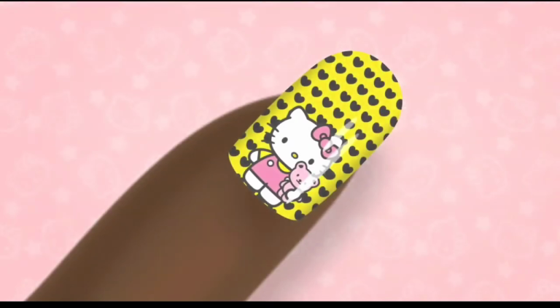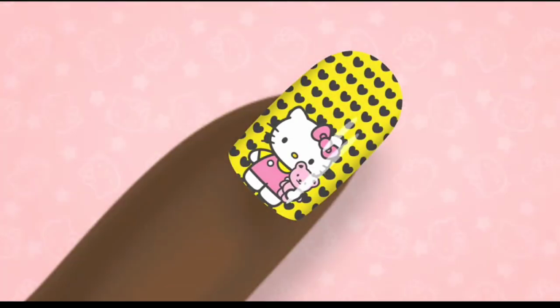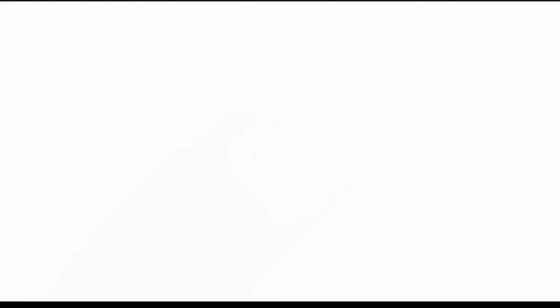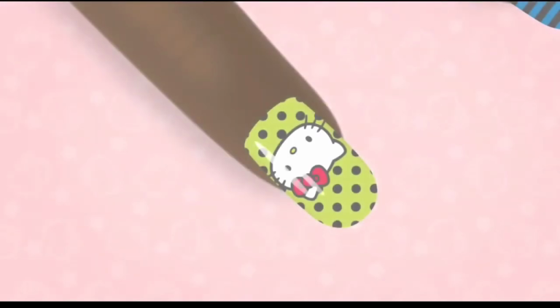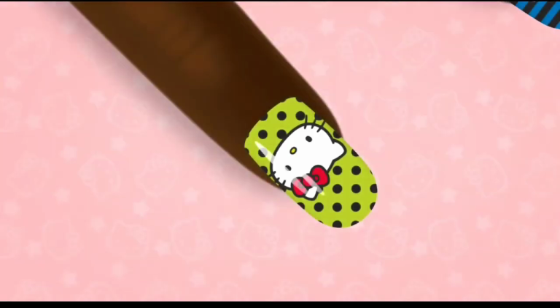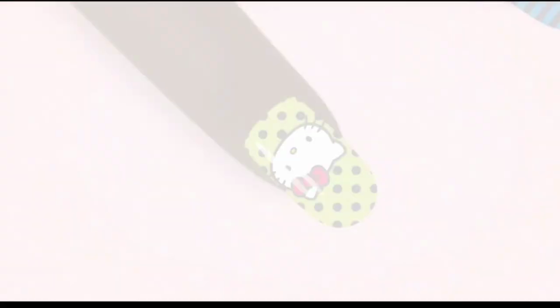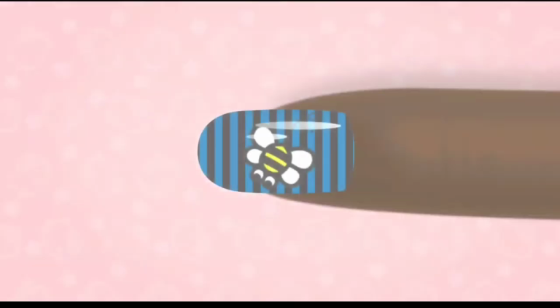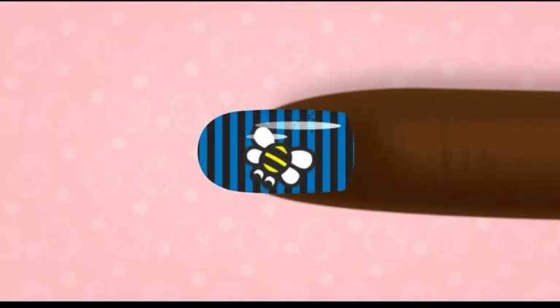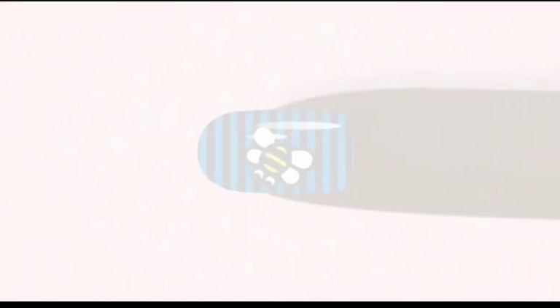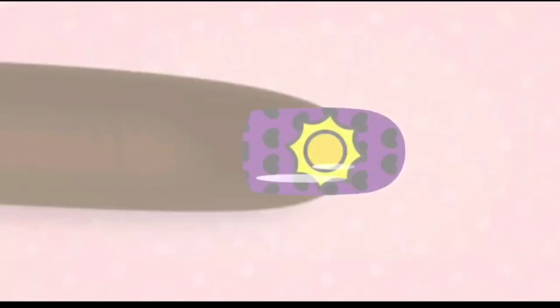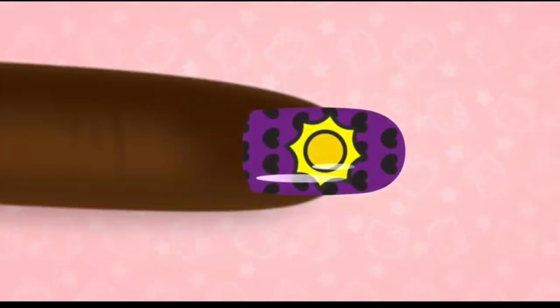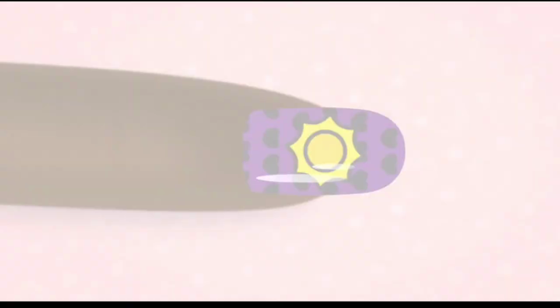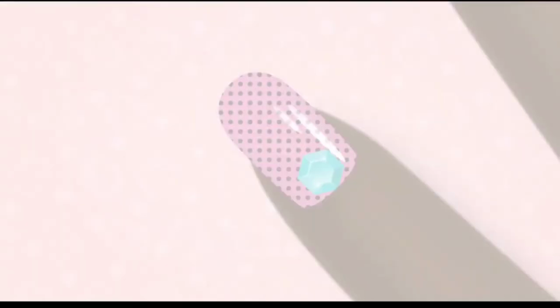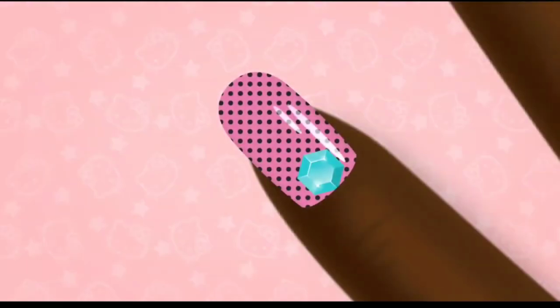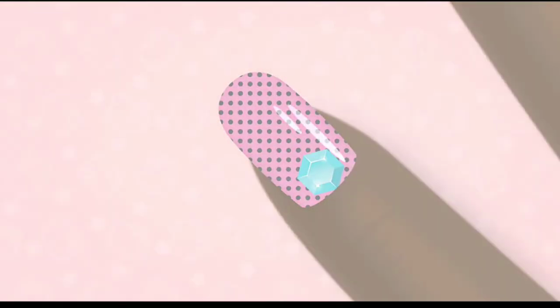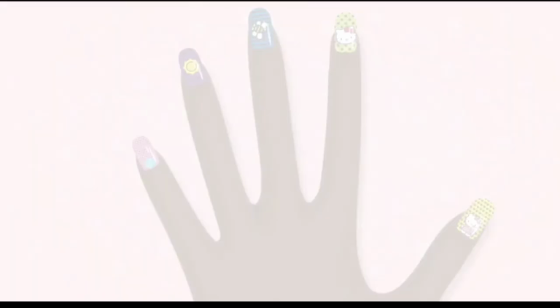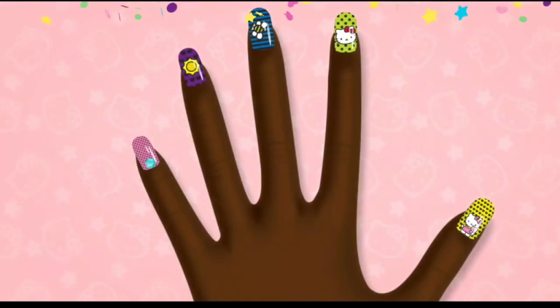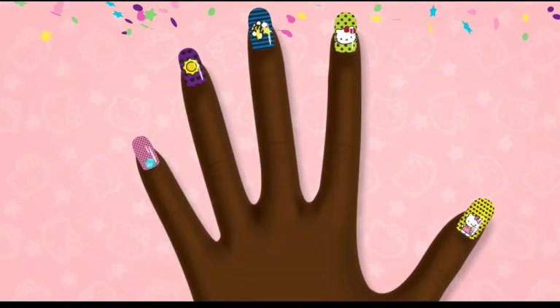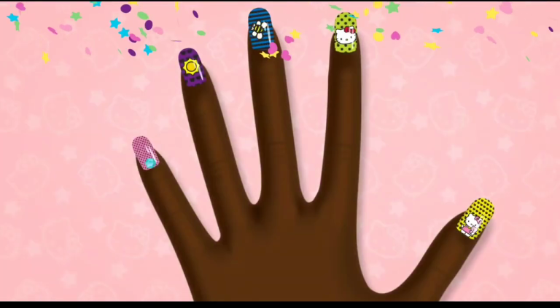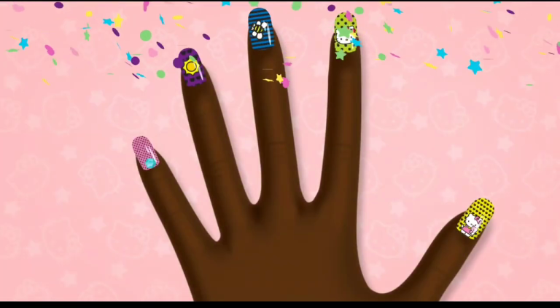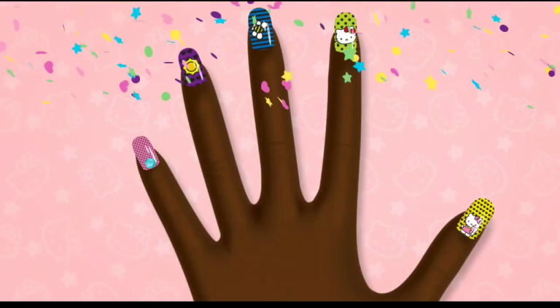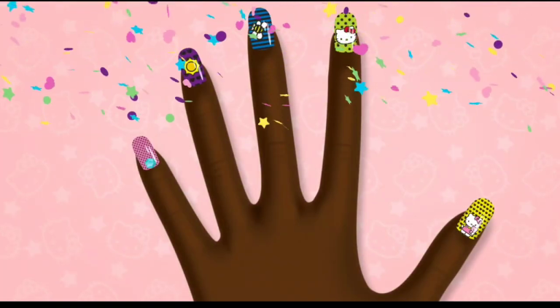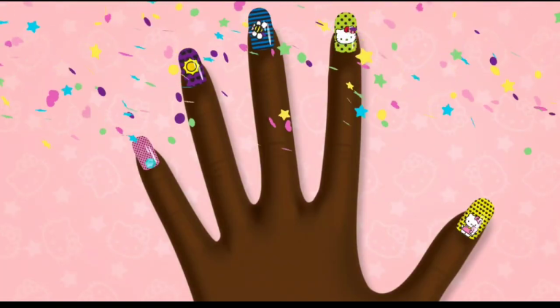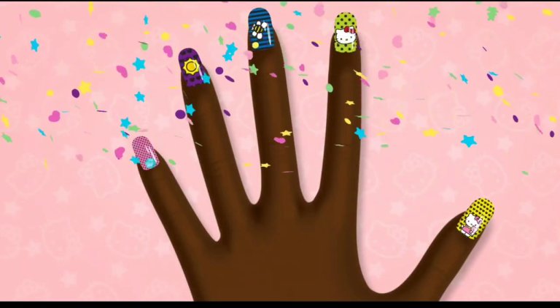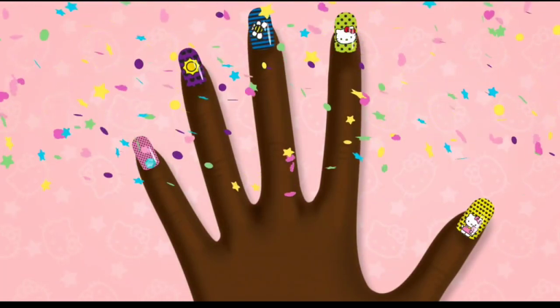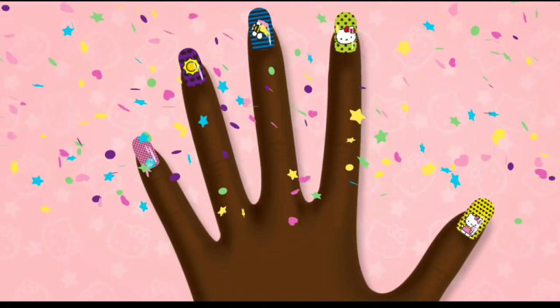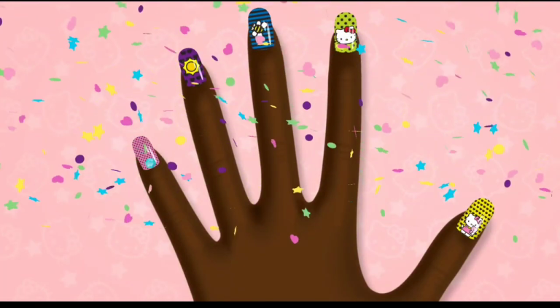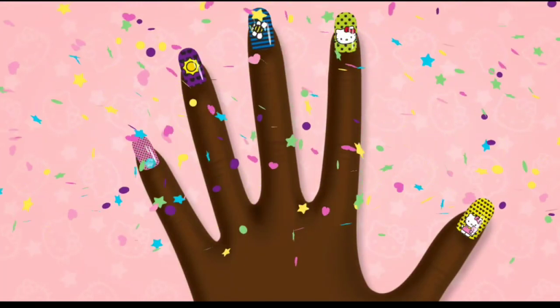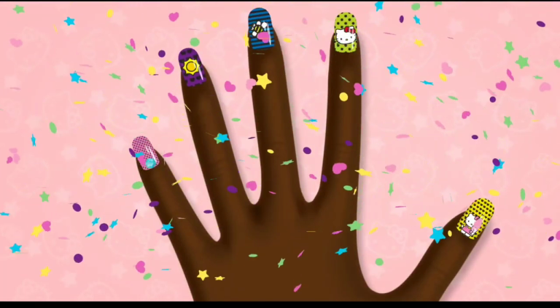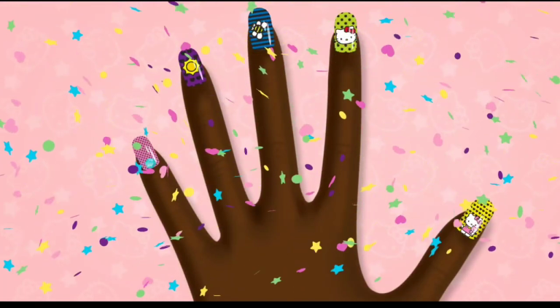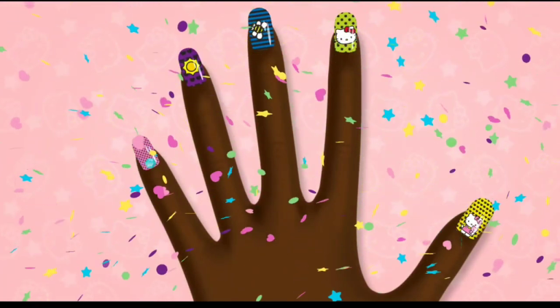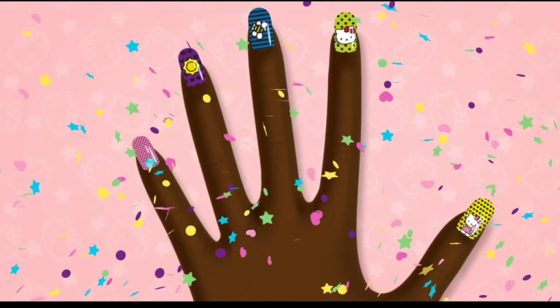Wow, Hello Kitty loves this design. Good thing with saving your album.